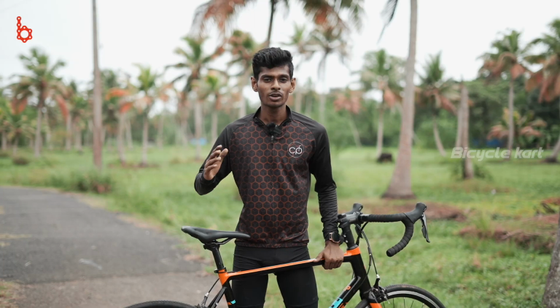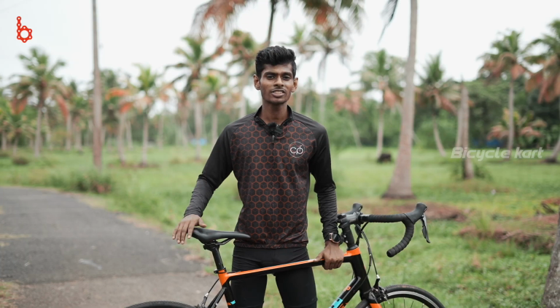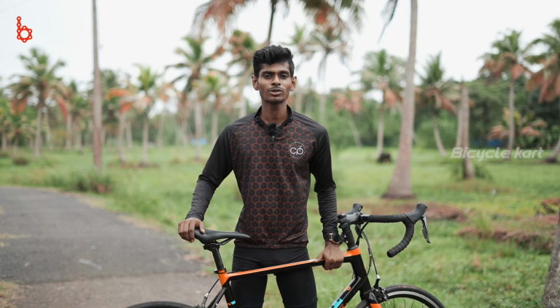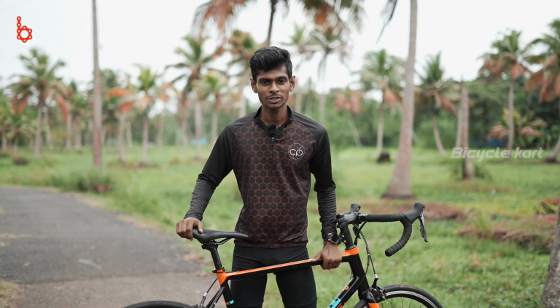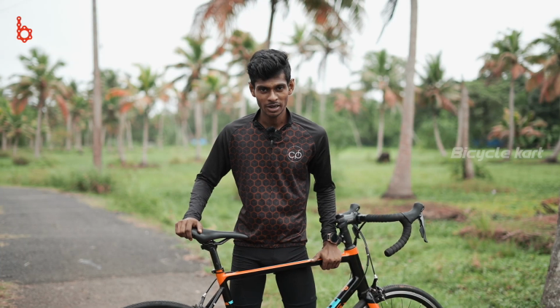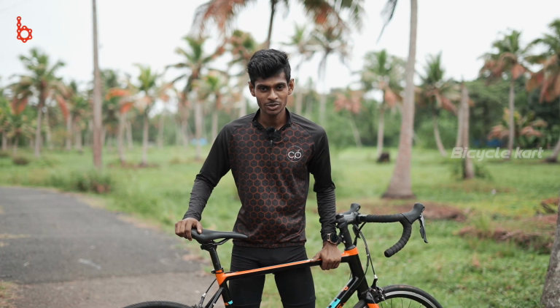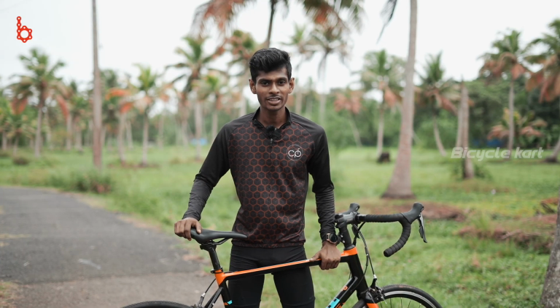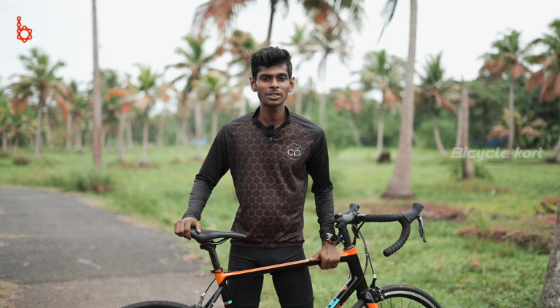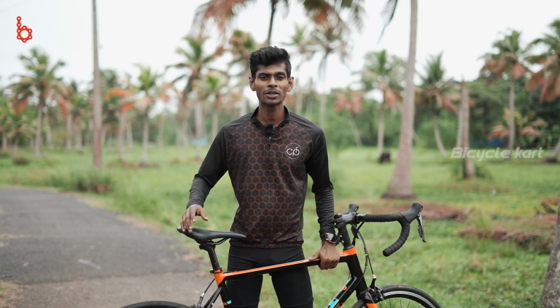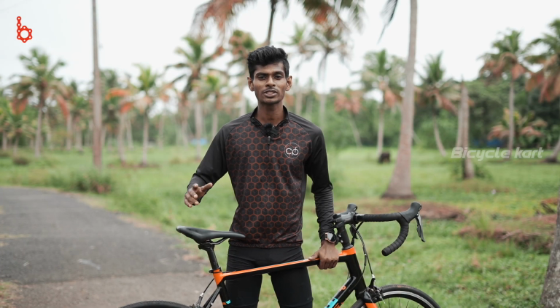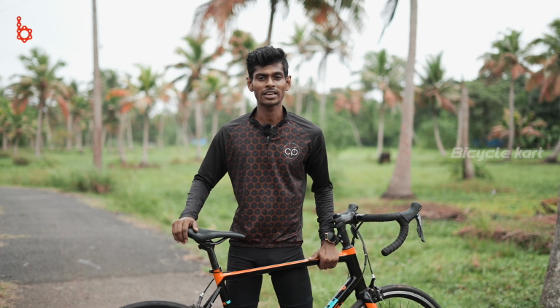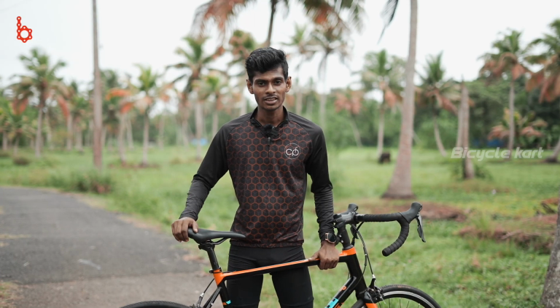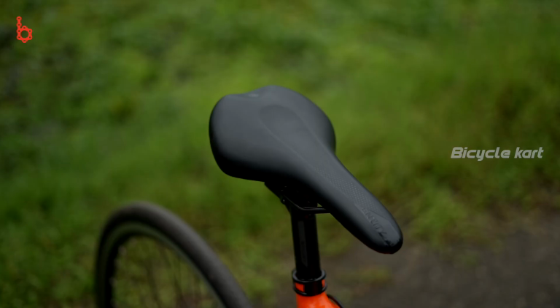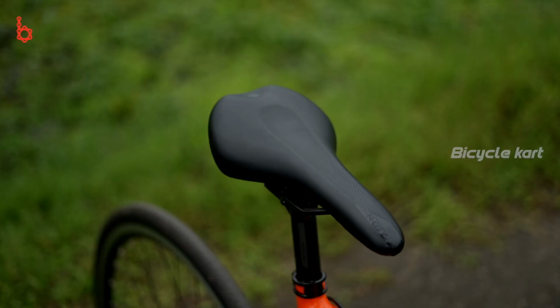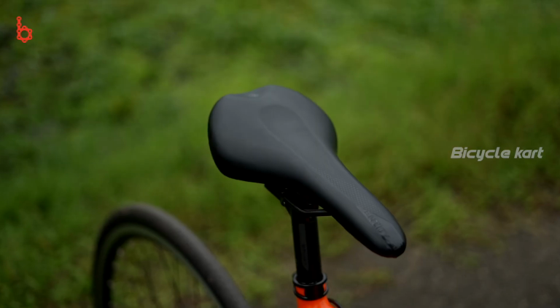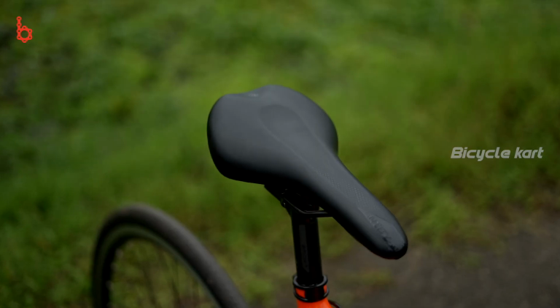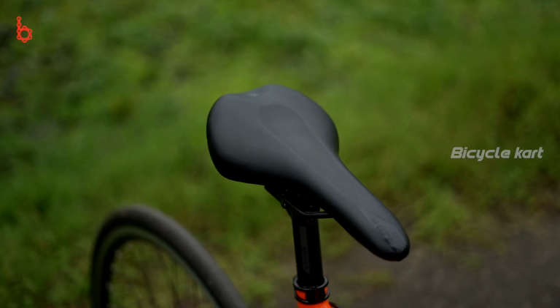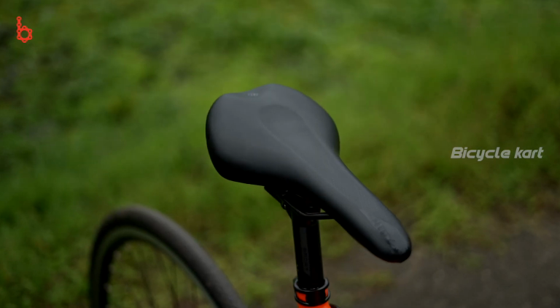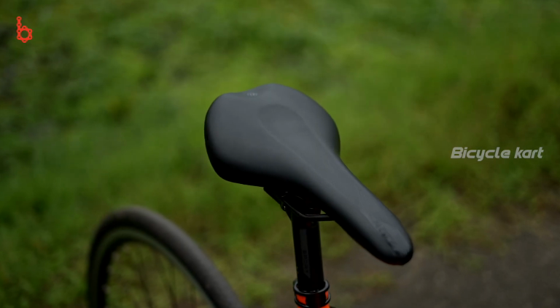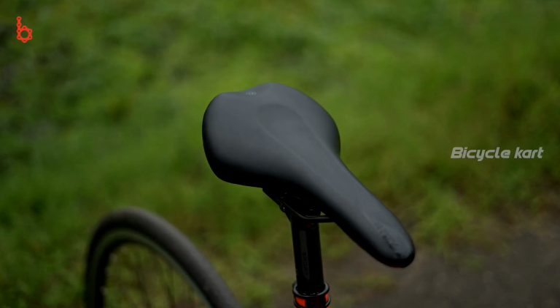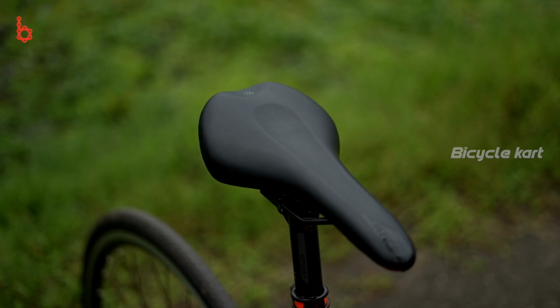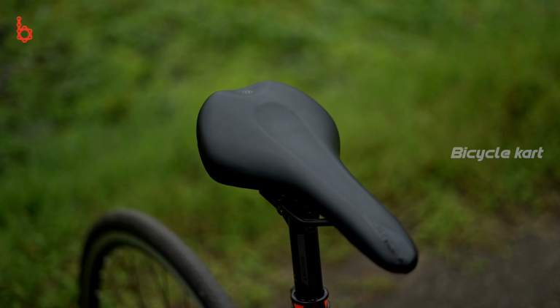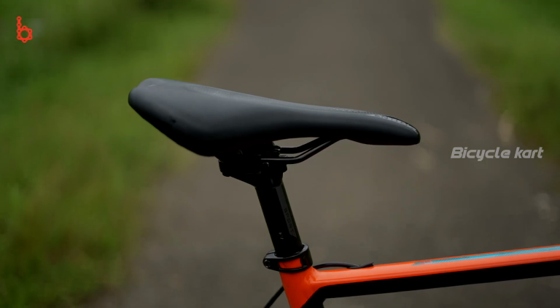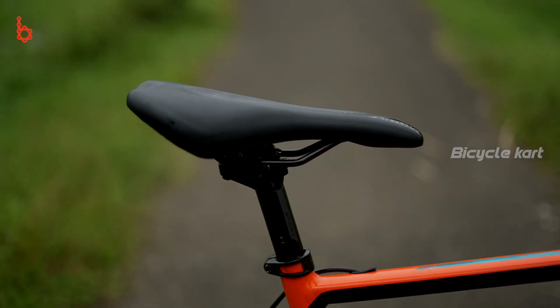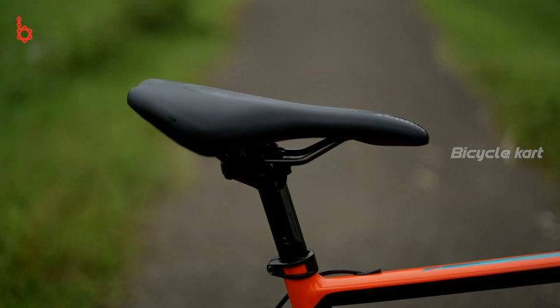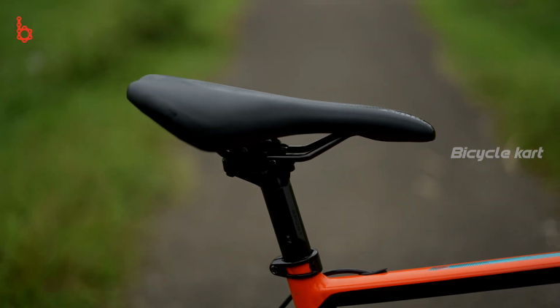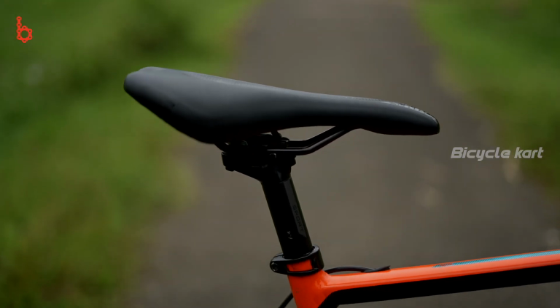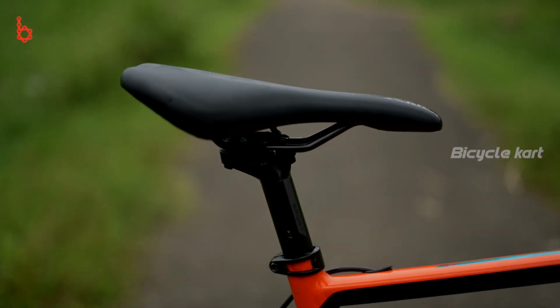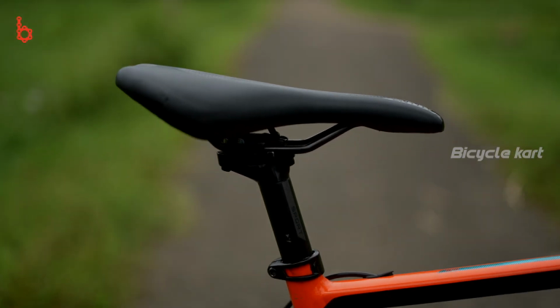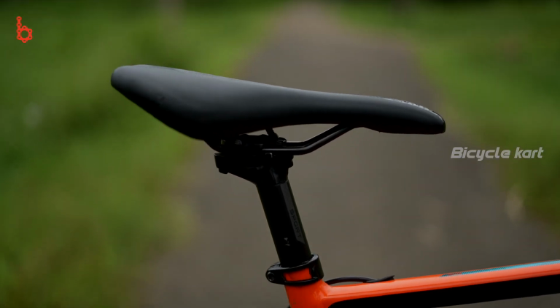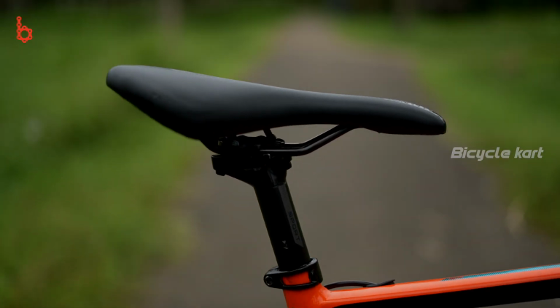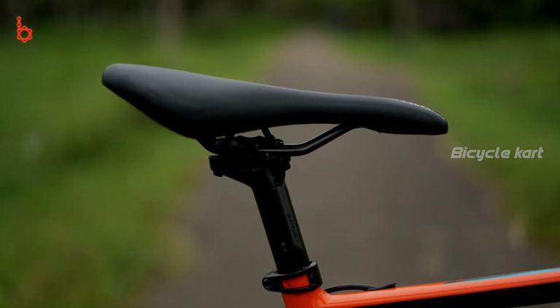The Polygon Stratos S2 comes with an NDT PU saddle which provides decent comfort to the rider. It also comes with an alloy seatpost of 350mm.